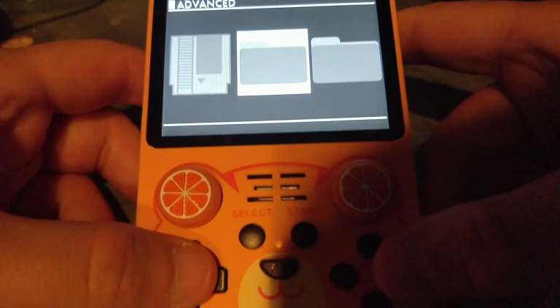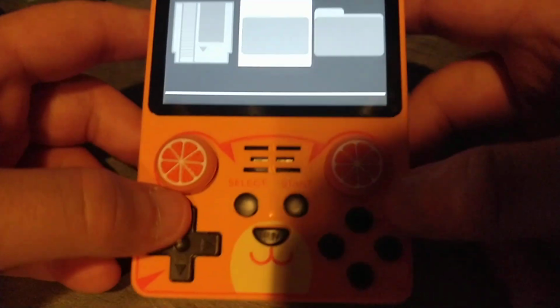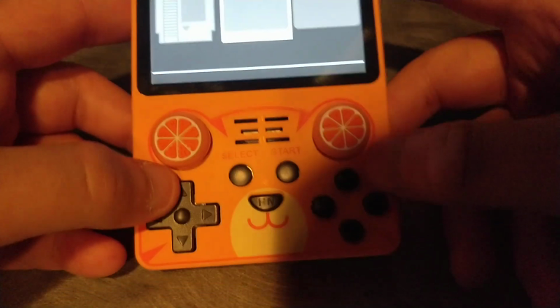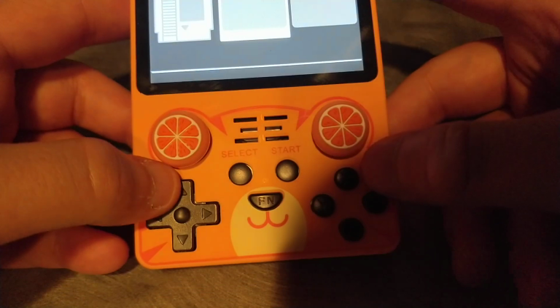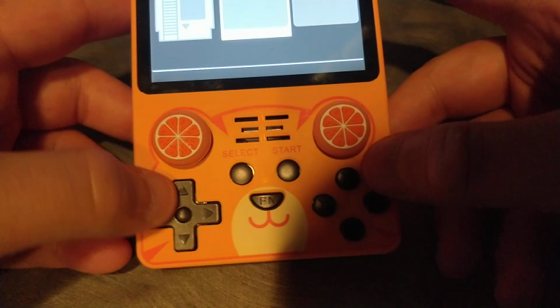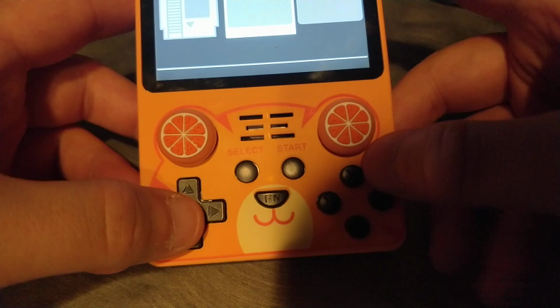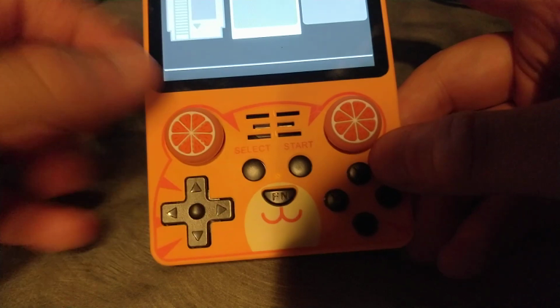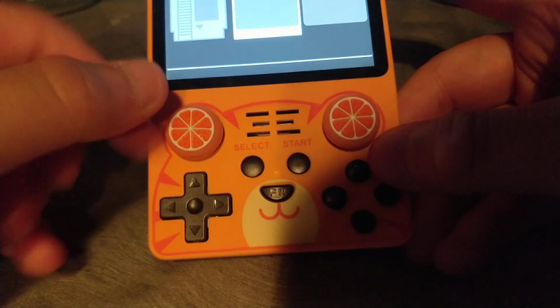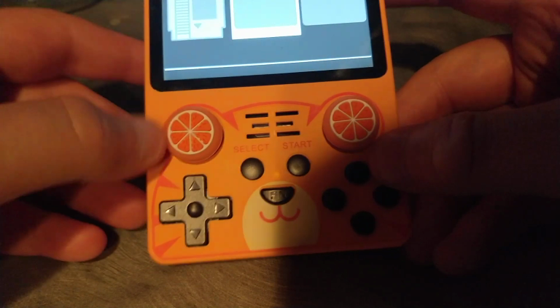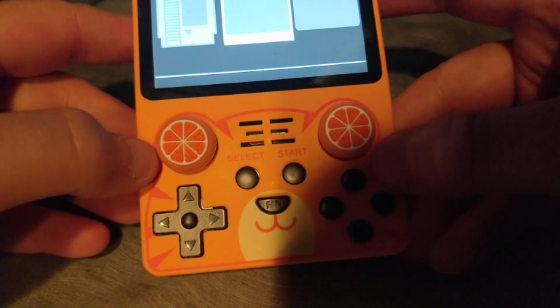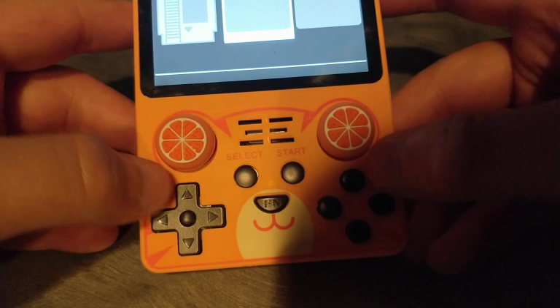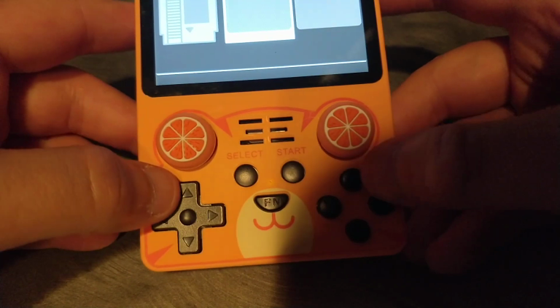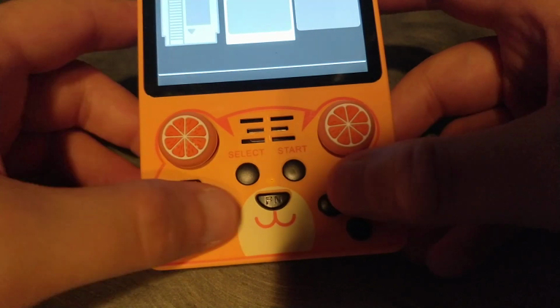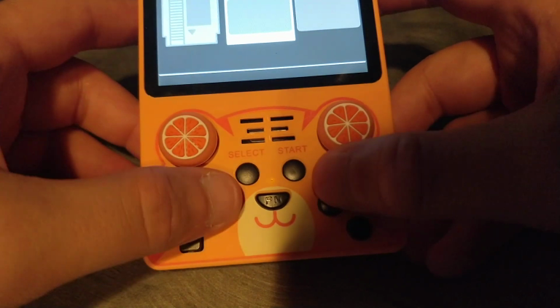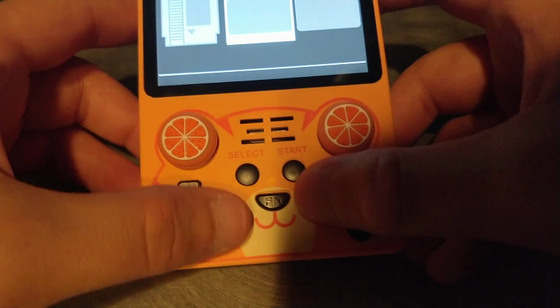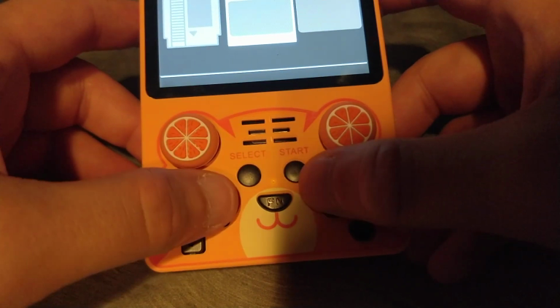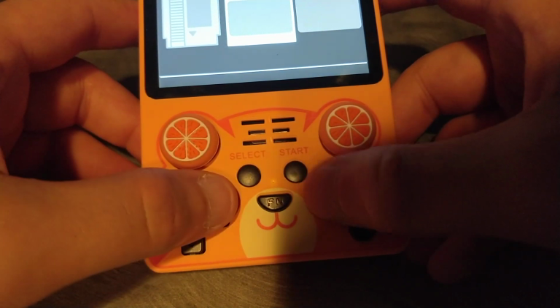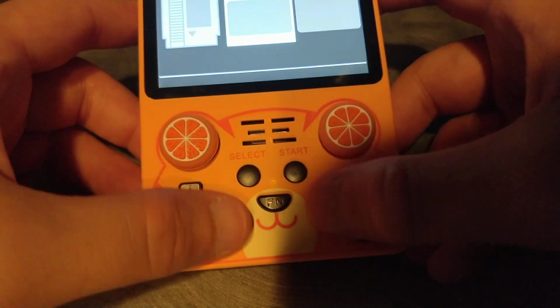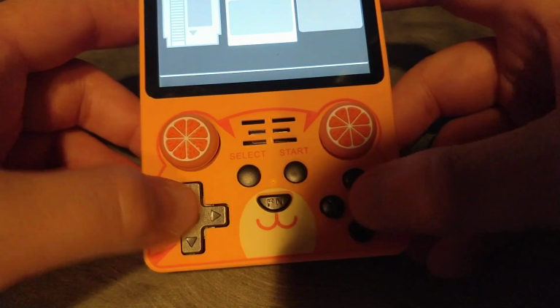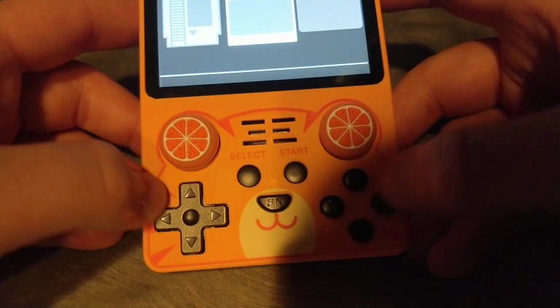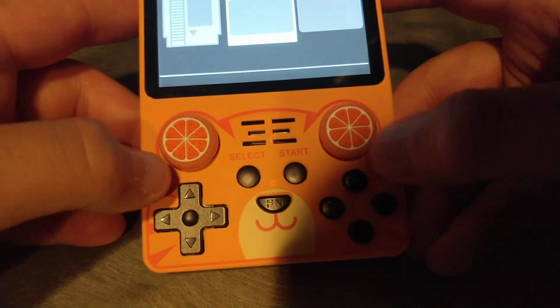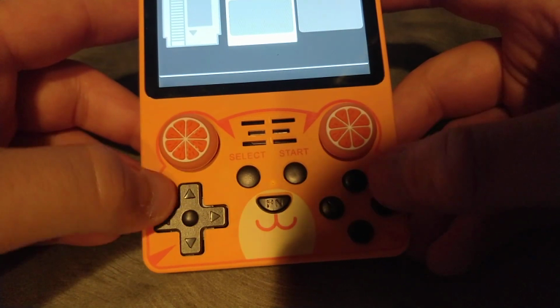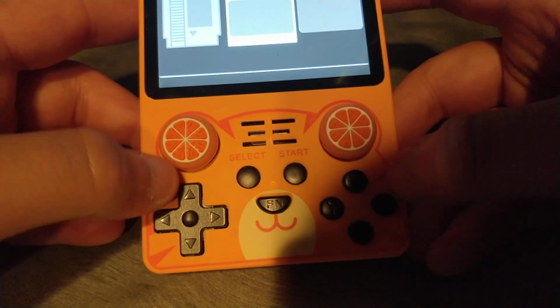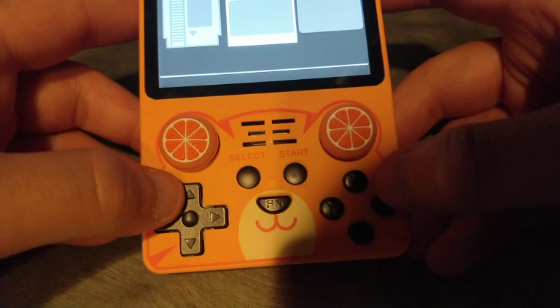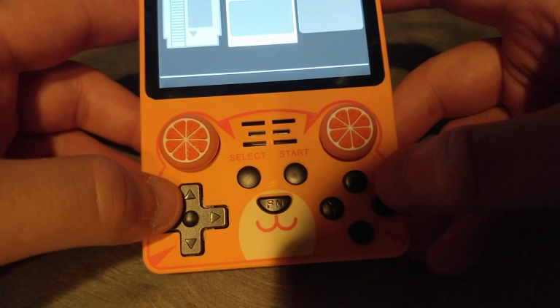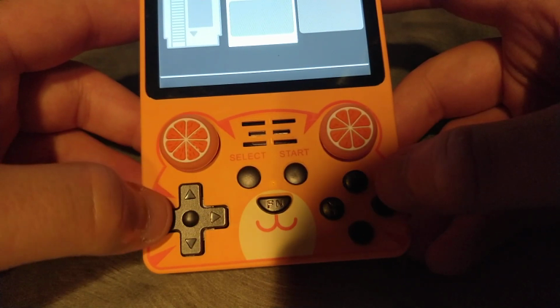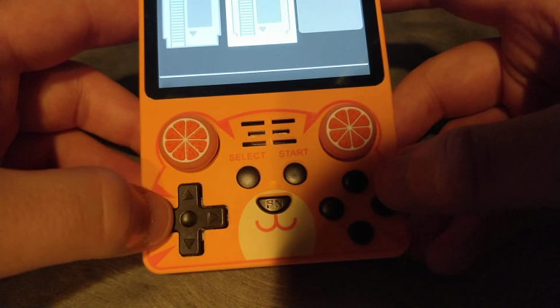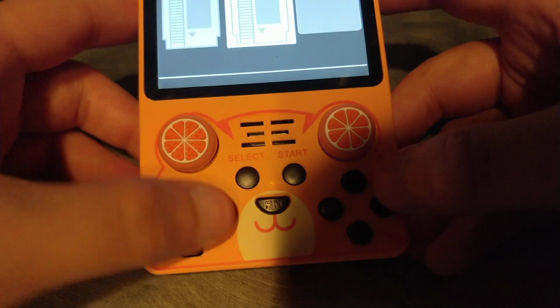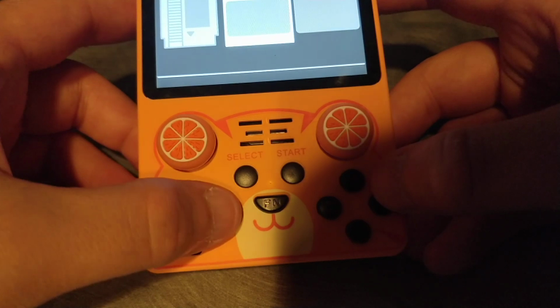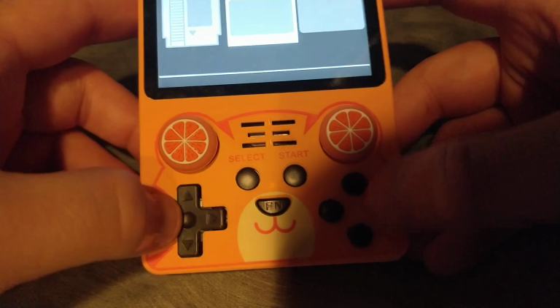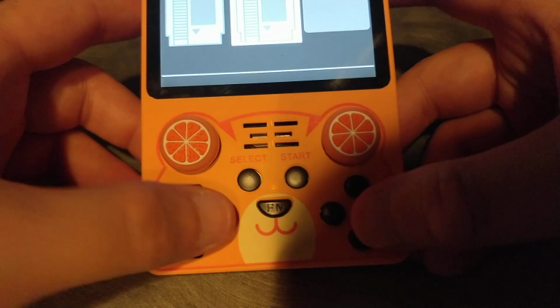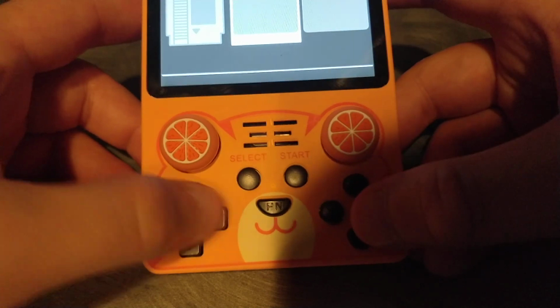The design is interesting — I like the smiley face here. And the buttons feel decent too.